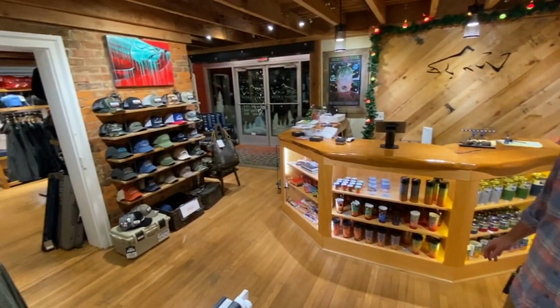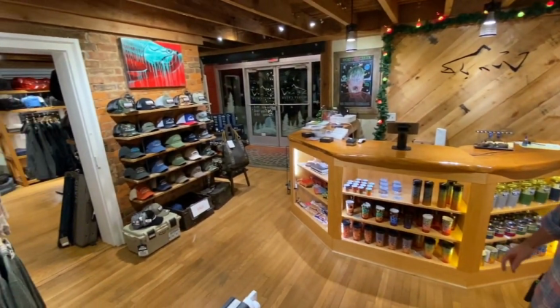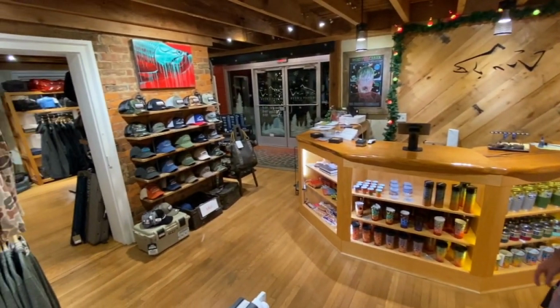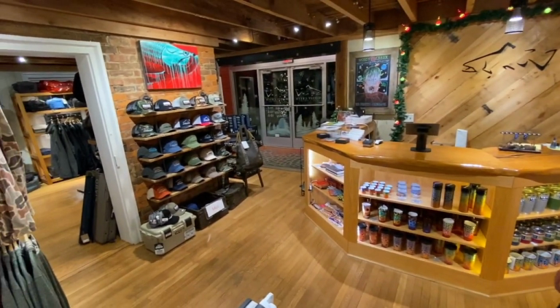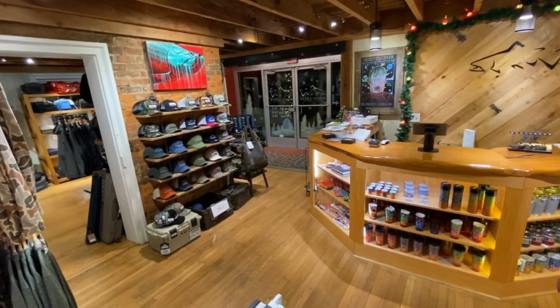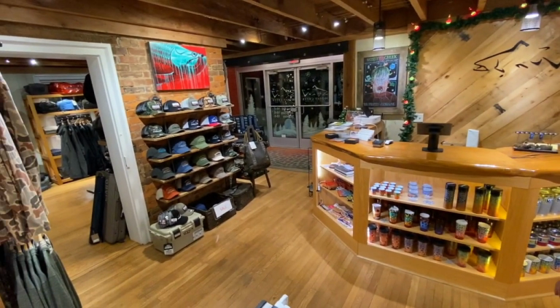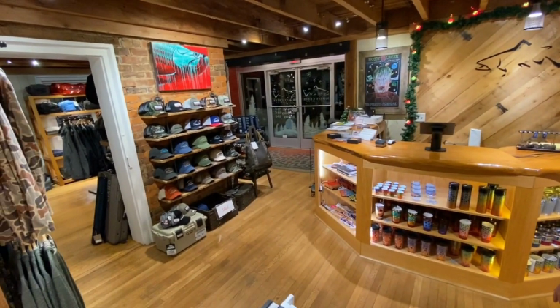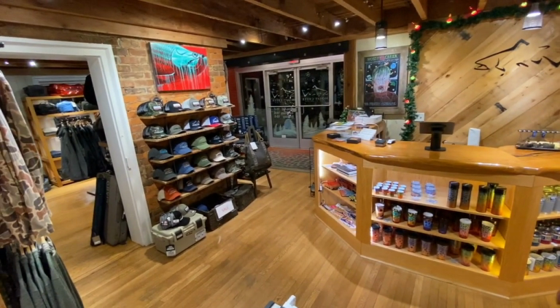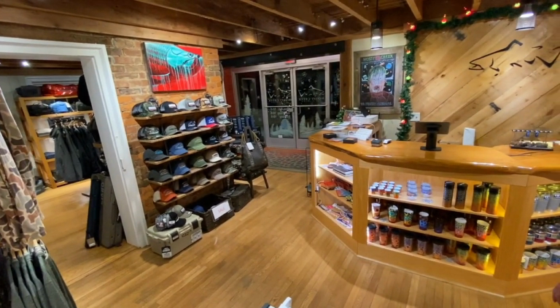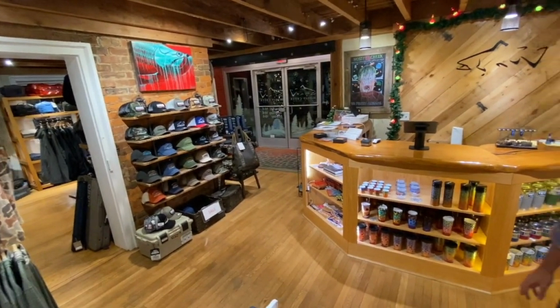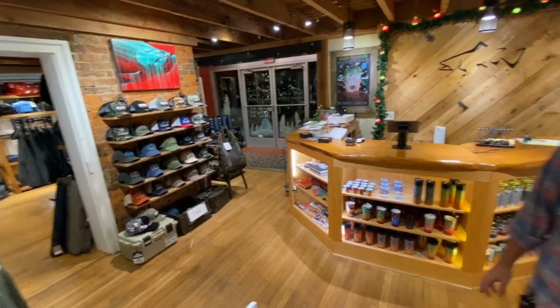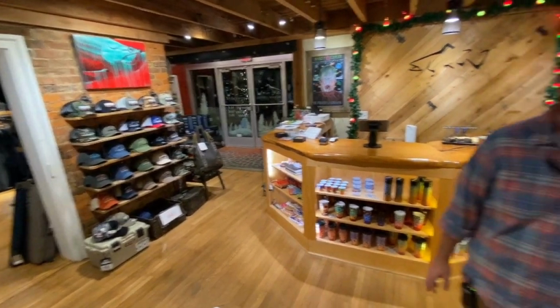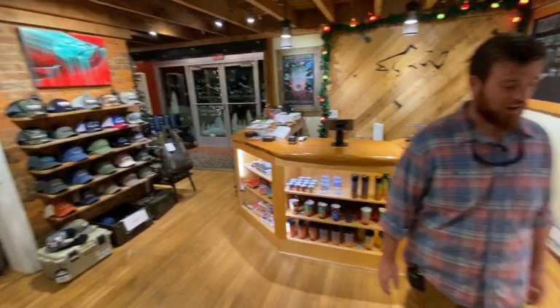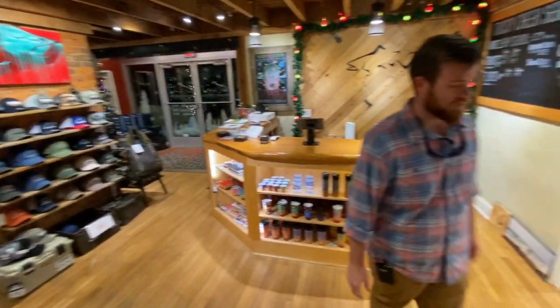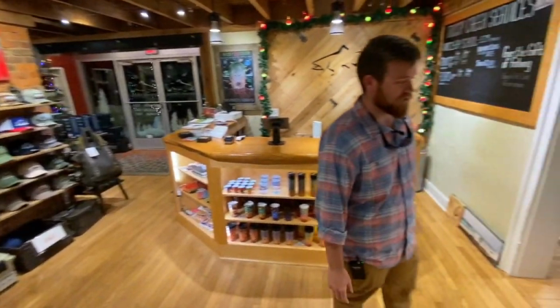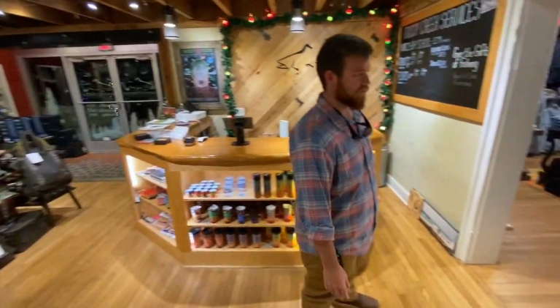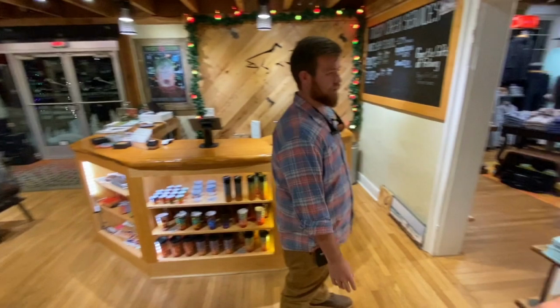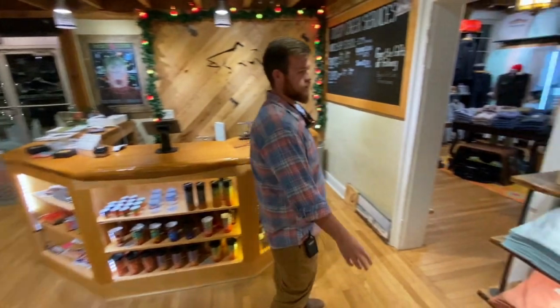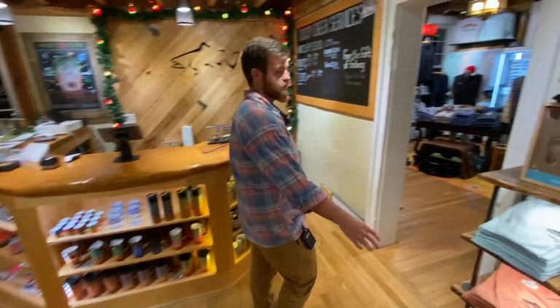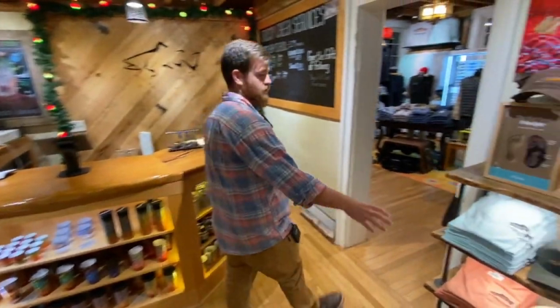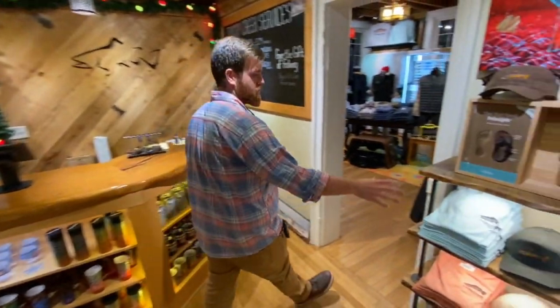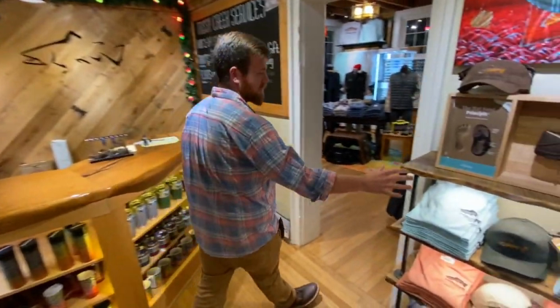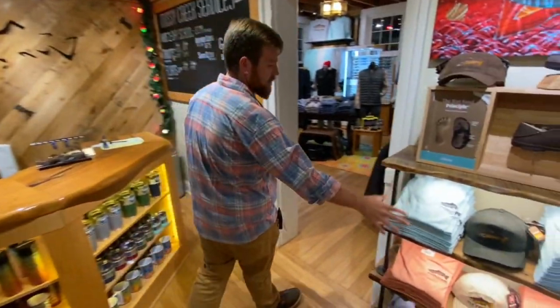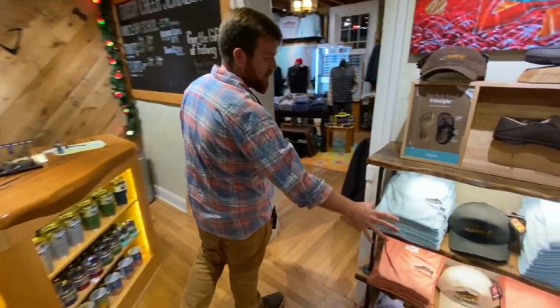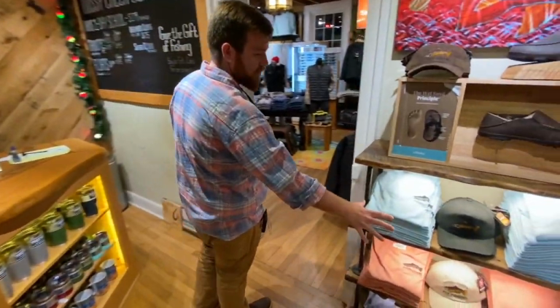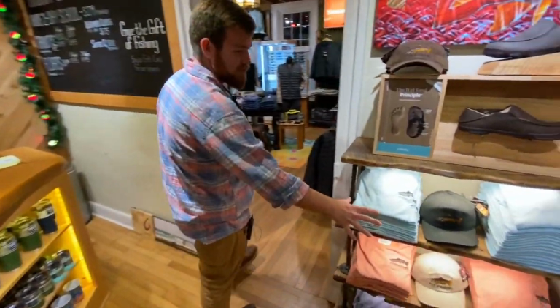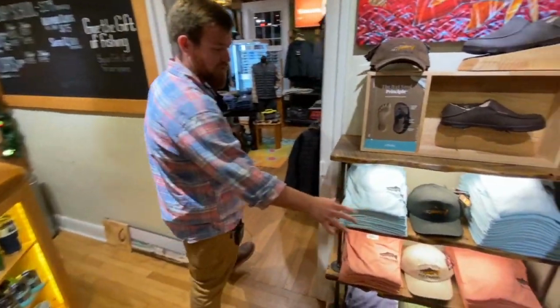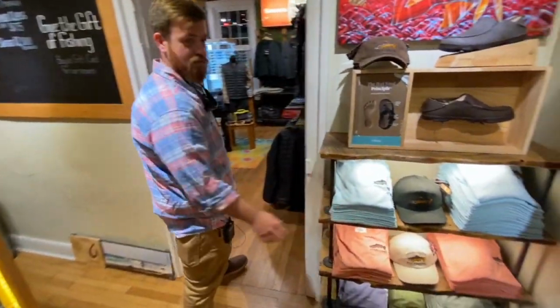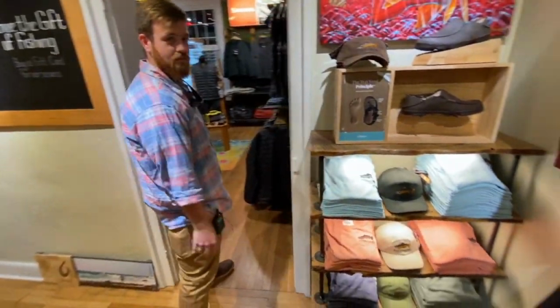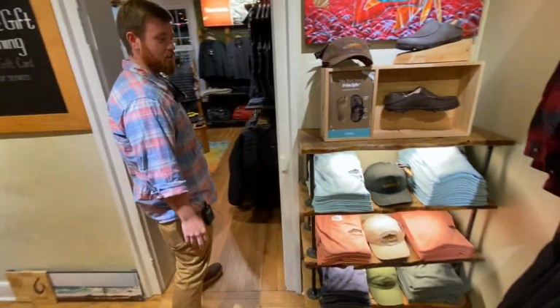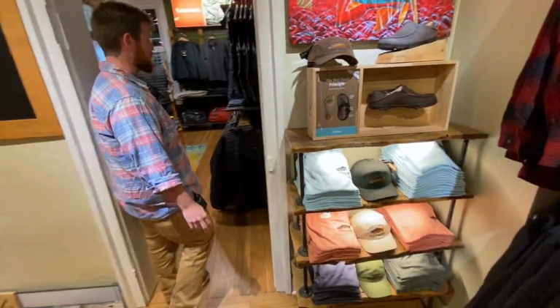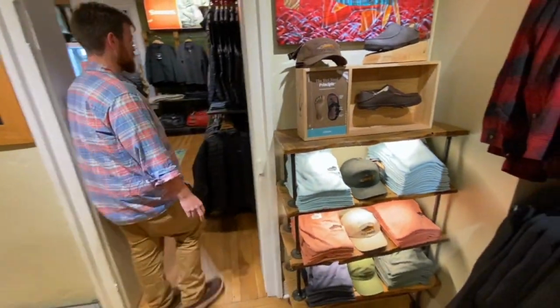We've got some great de Young artwork with shot glasses, wine glasses, humidors, a great hat selection on the wall, and we're fully loaded on our short sleeve tees as well.